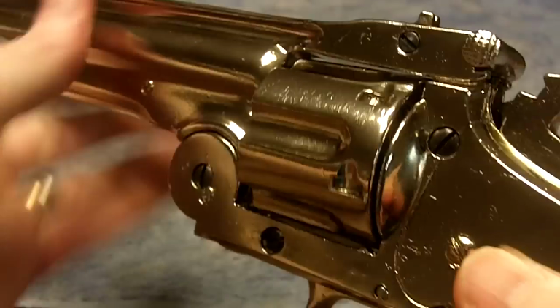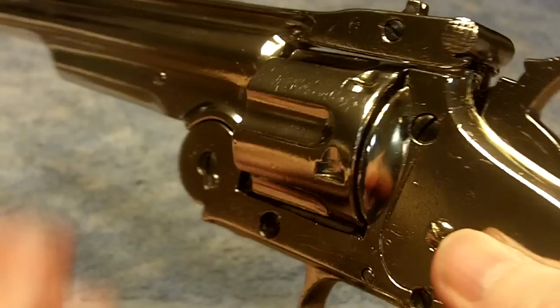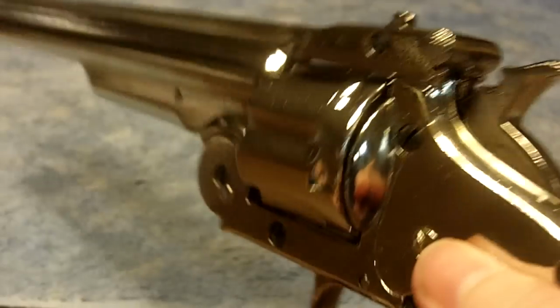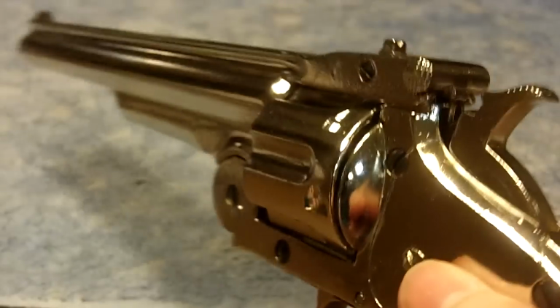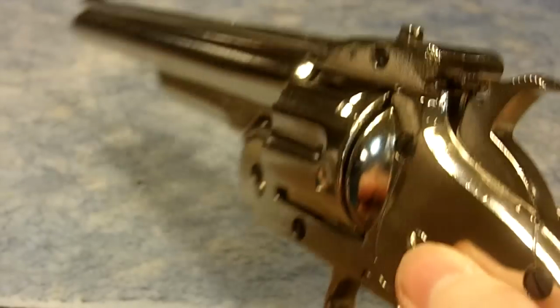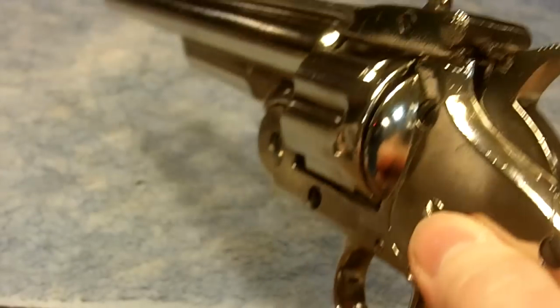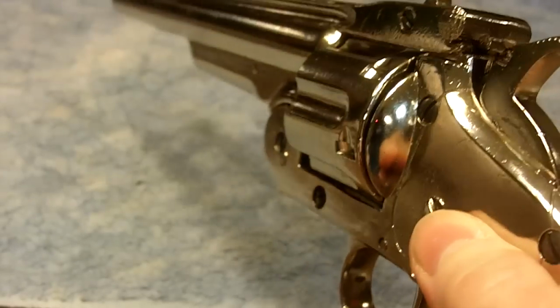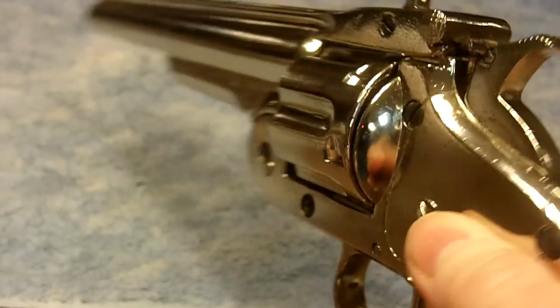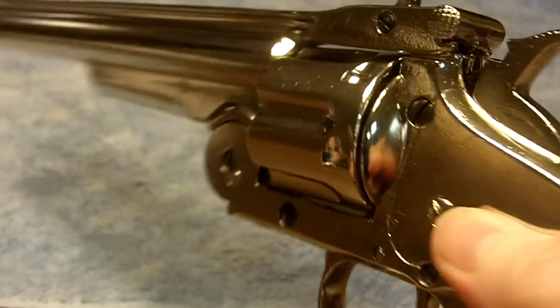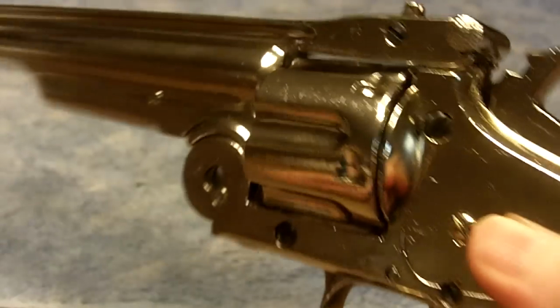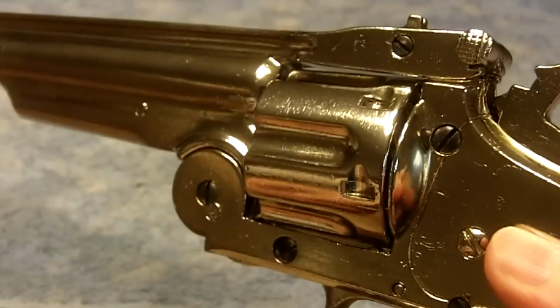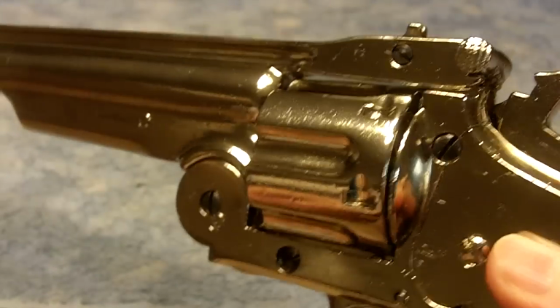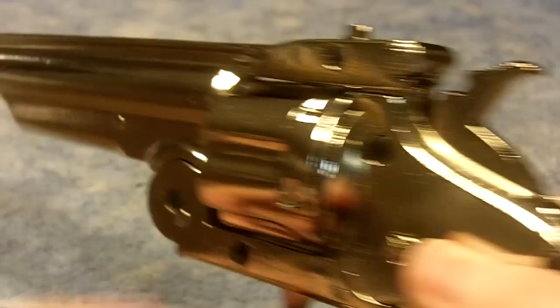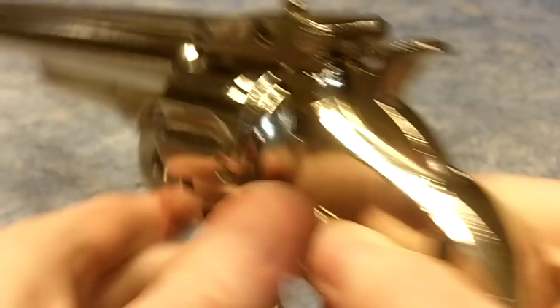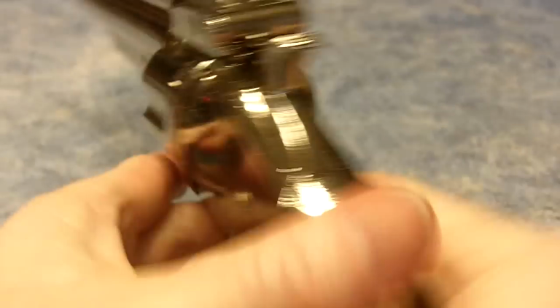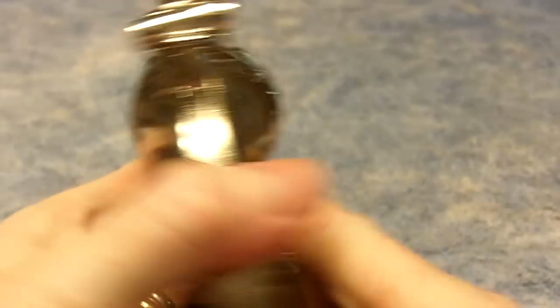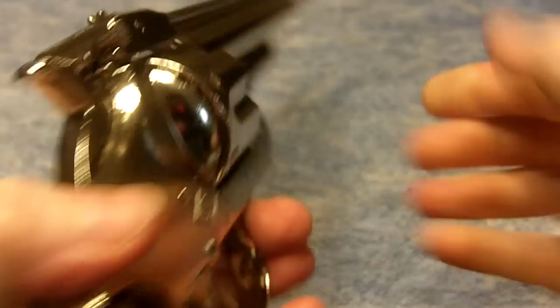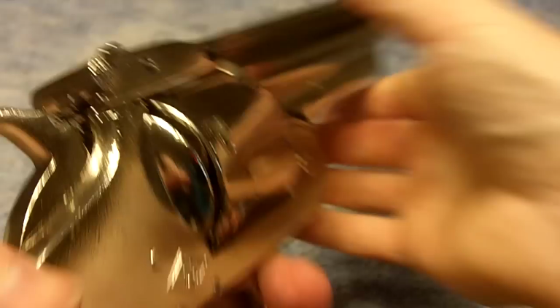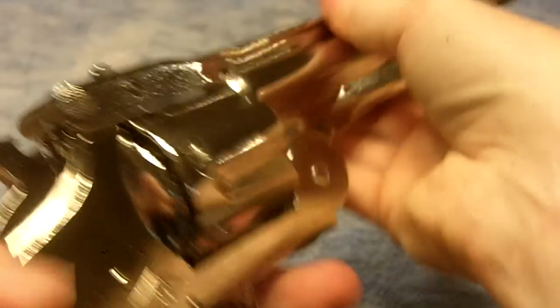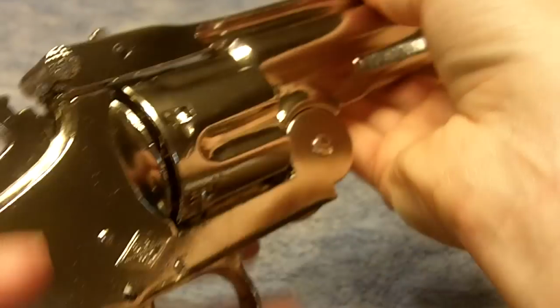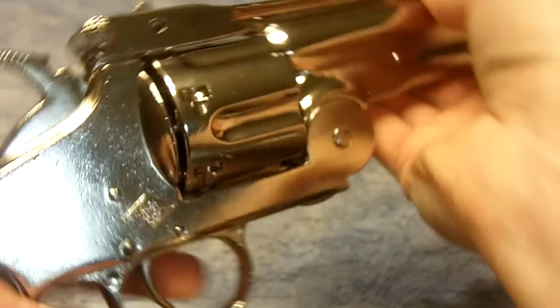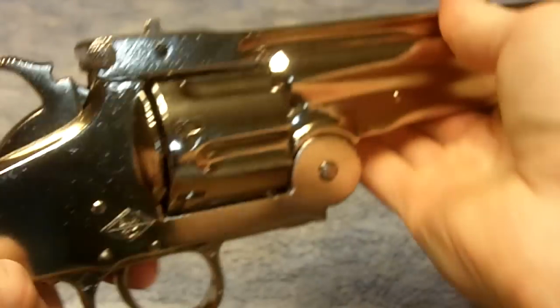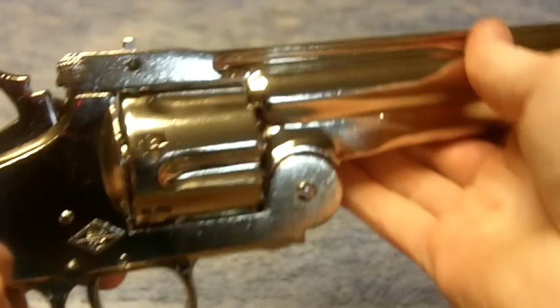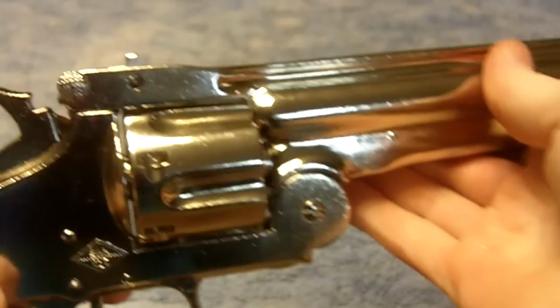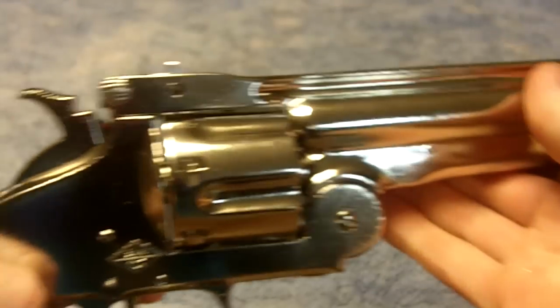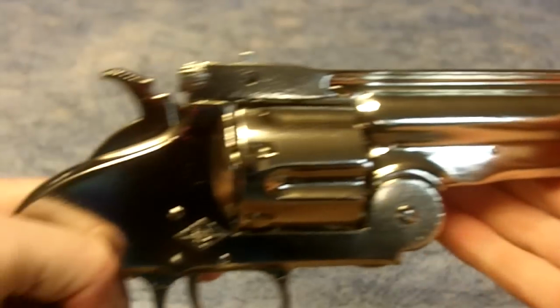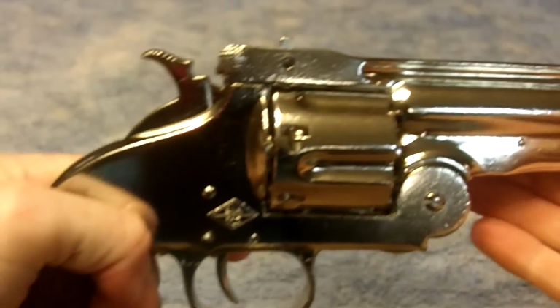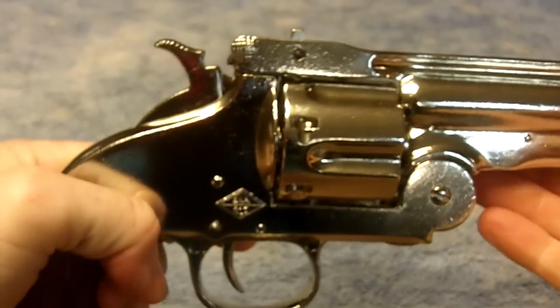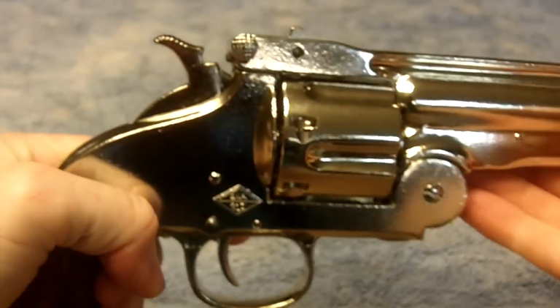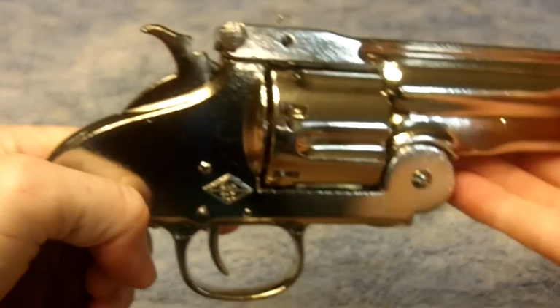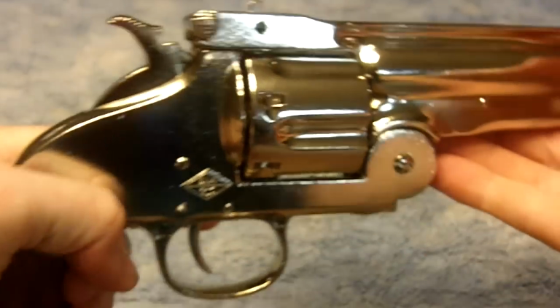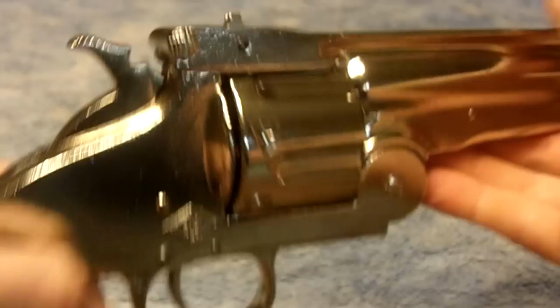You can also see this gun in the video game Red Dead Redemption.